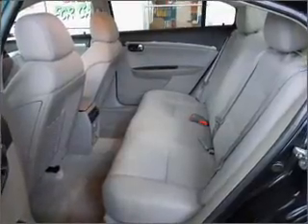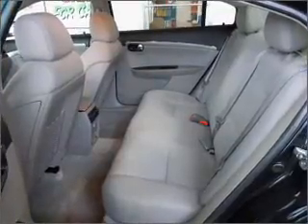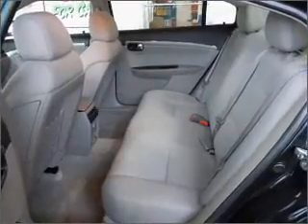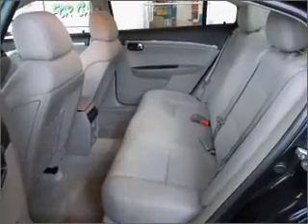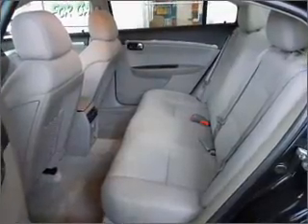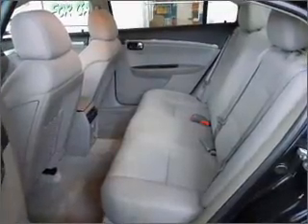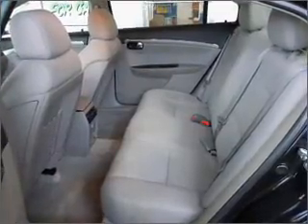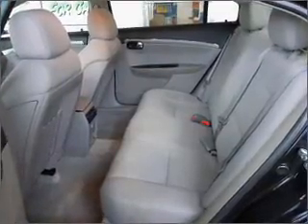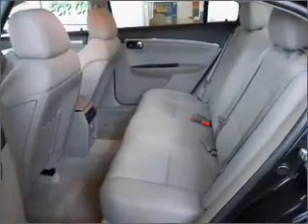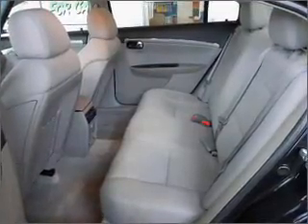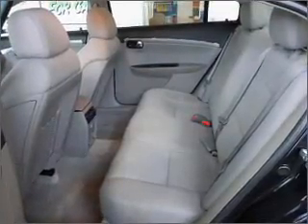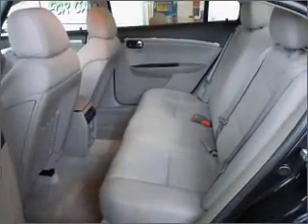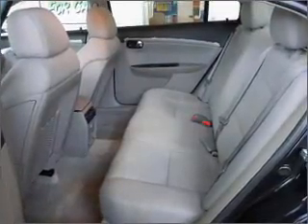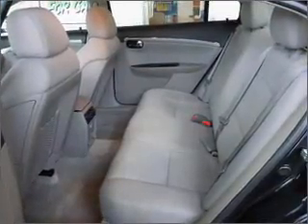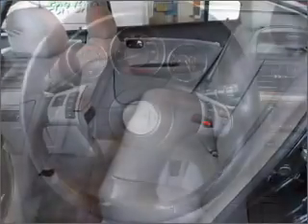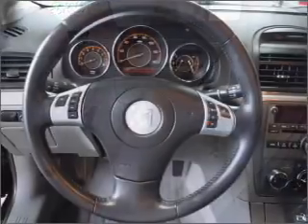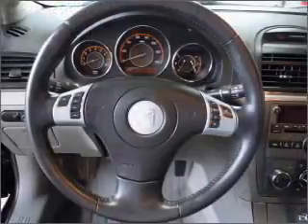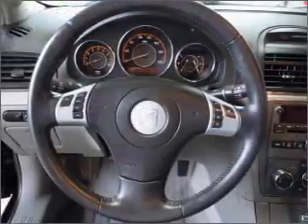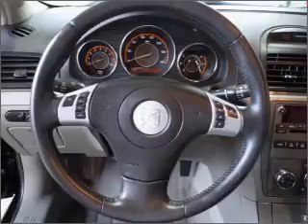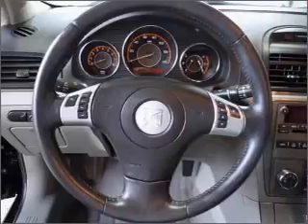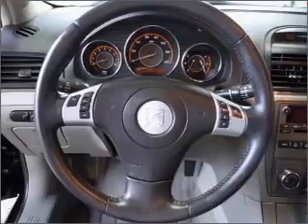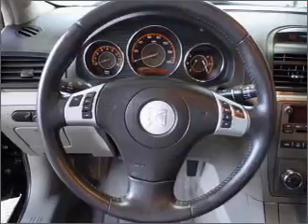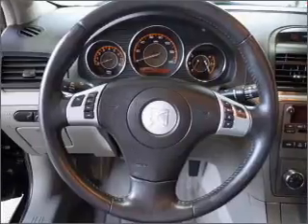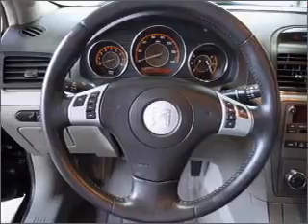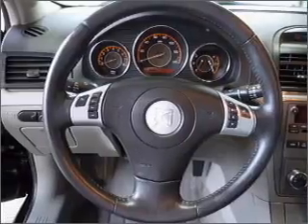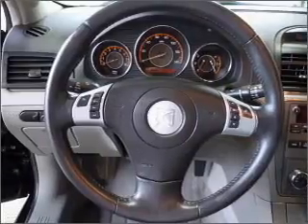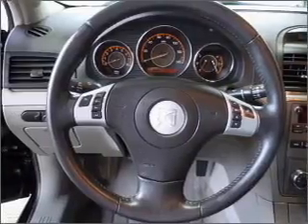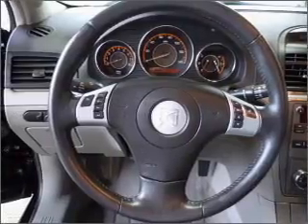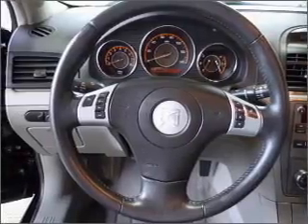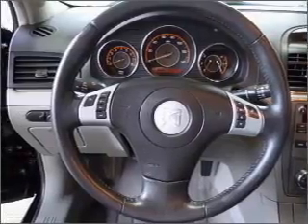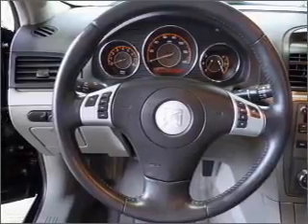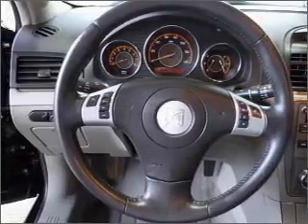Let us put you in the driver's seat today. Call or click to contact us.